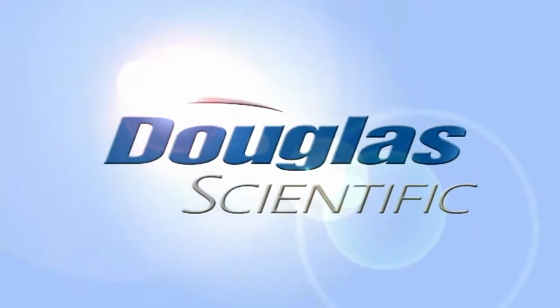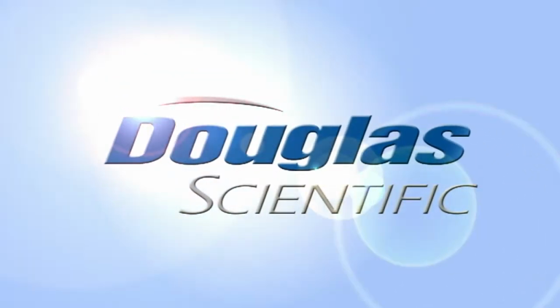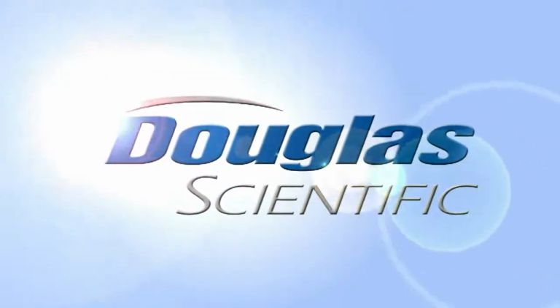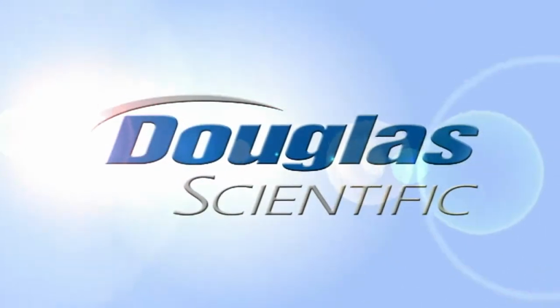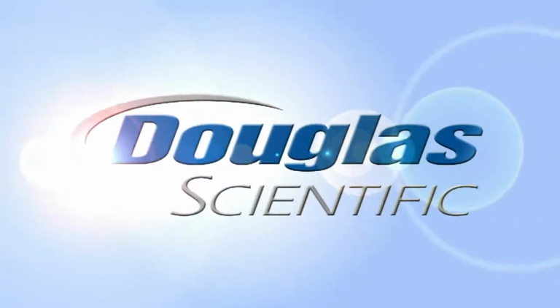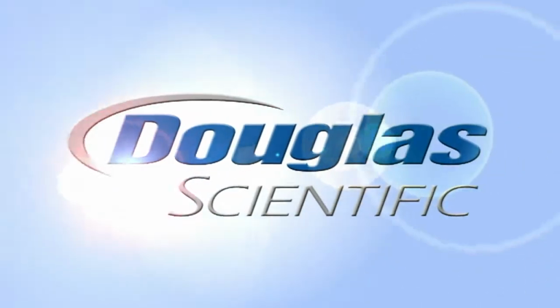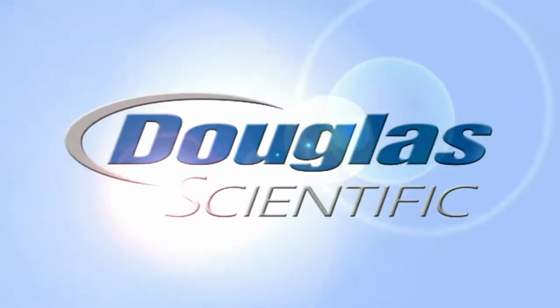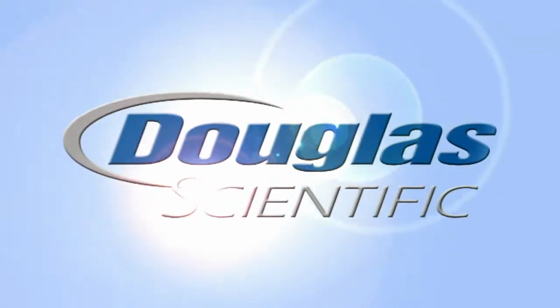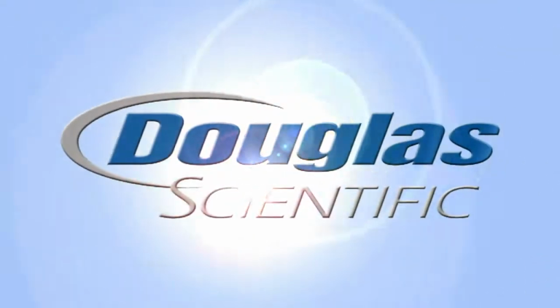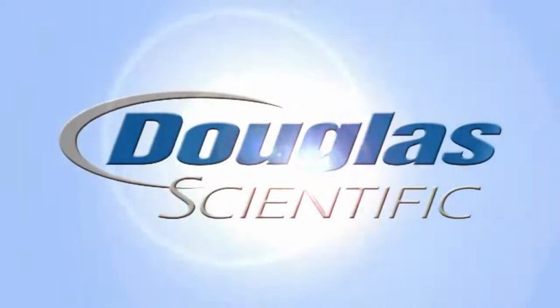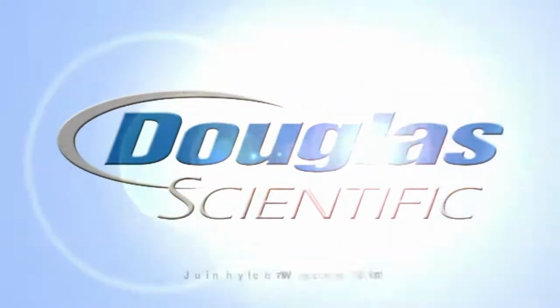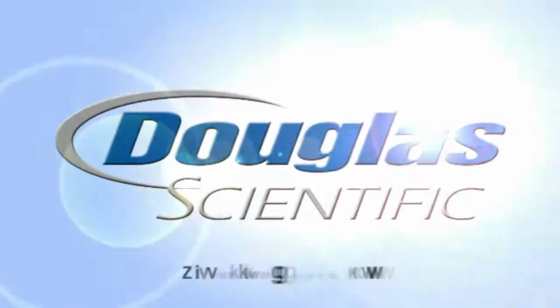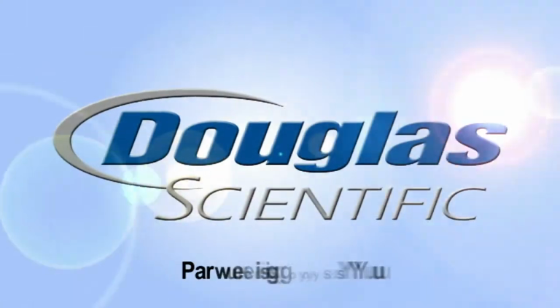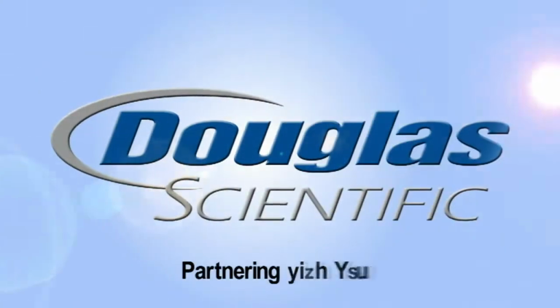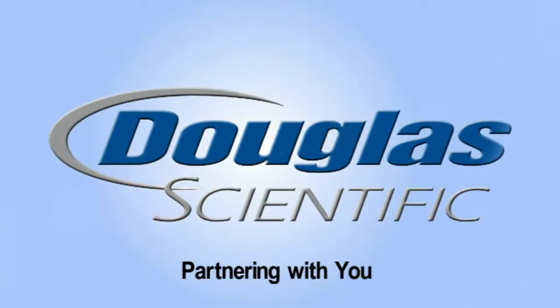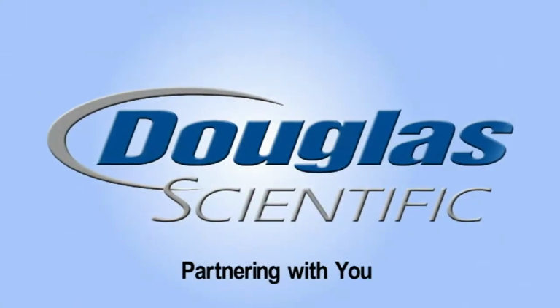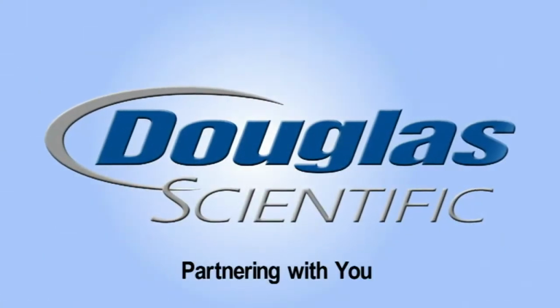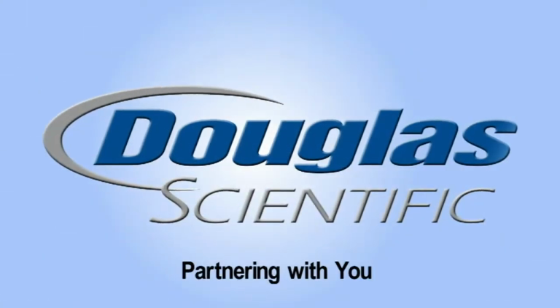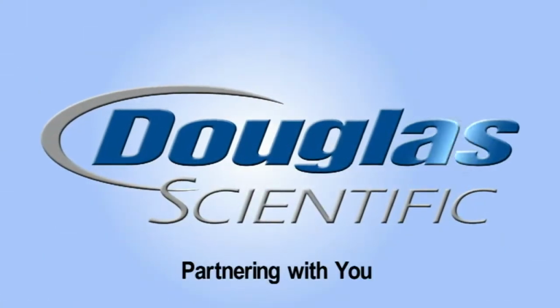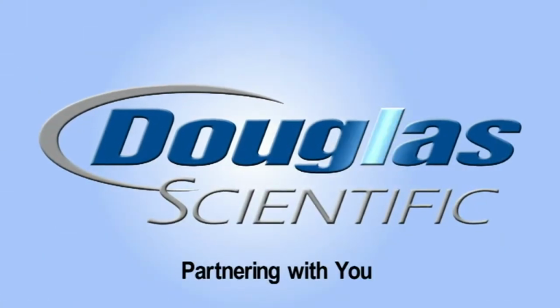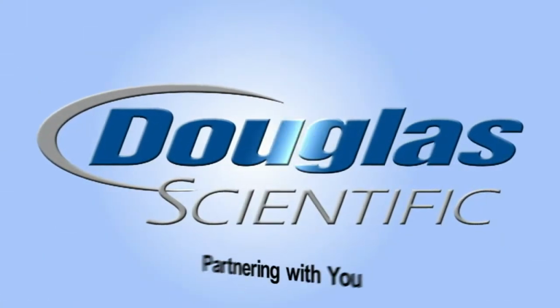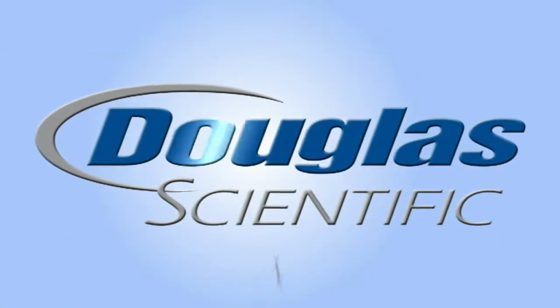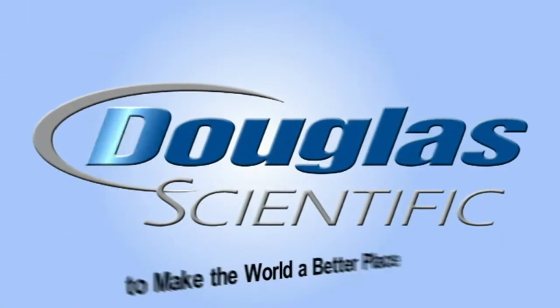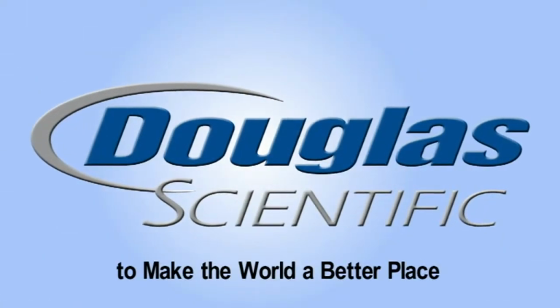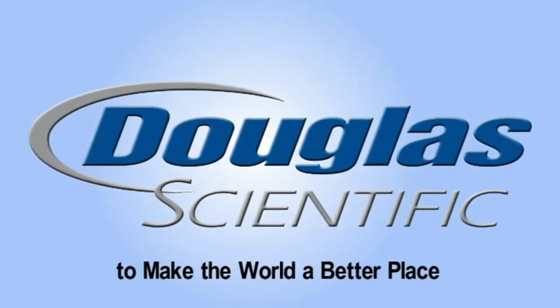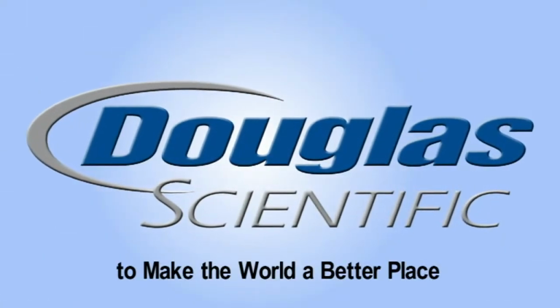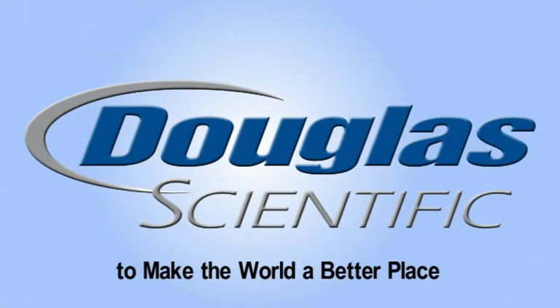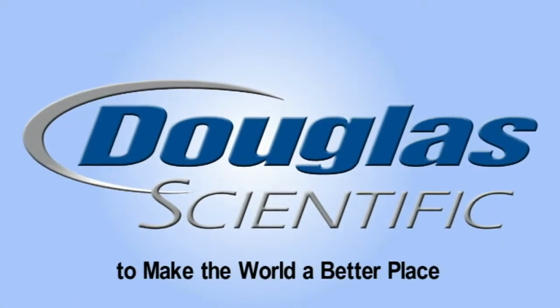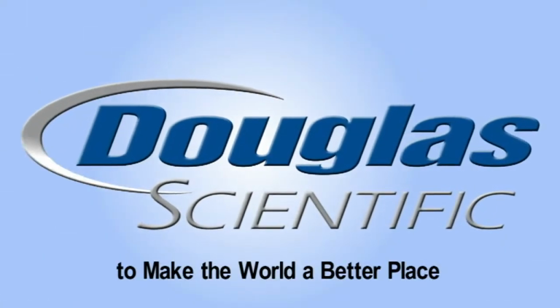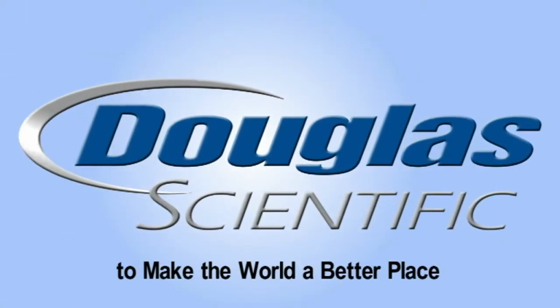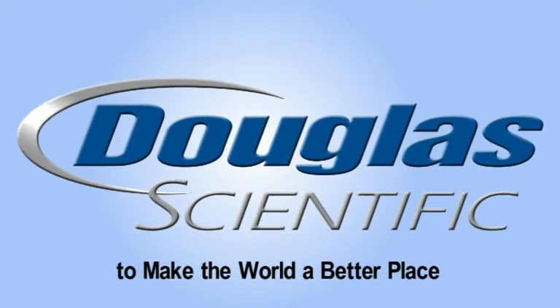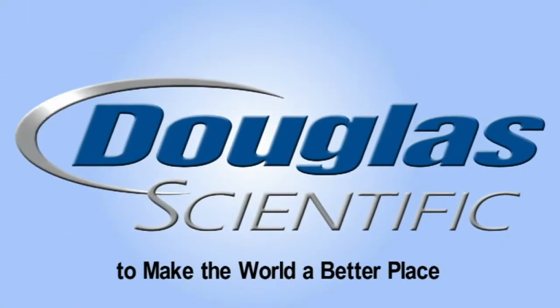Douglas Scientific. Partnering with you to make the world a better place.